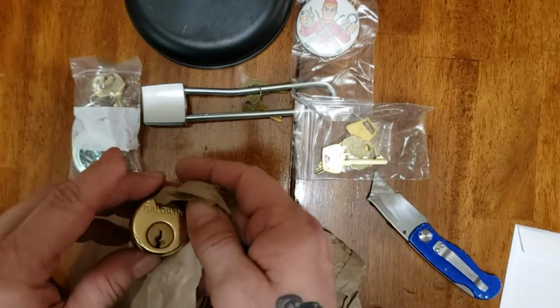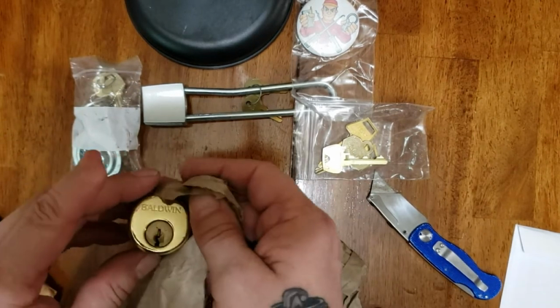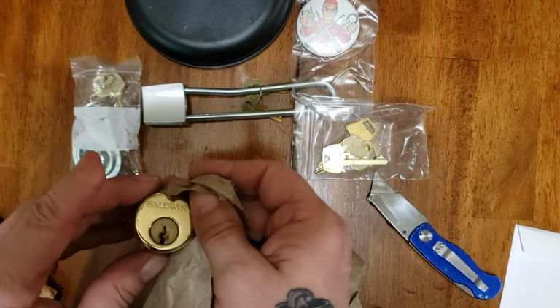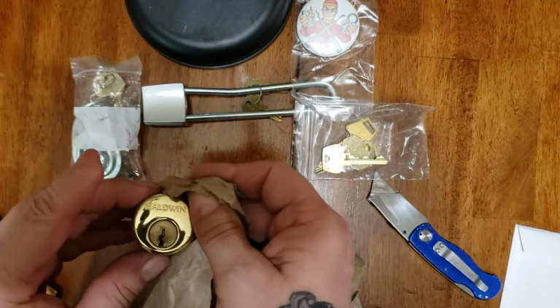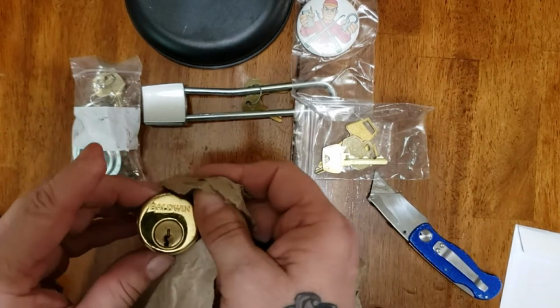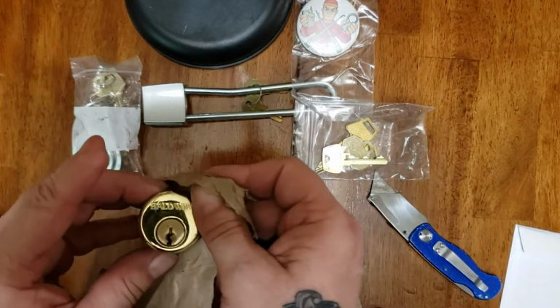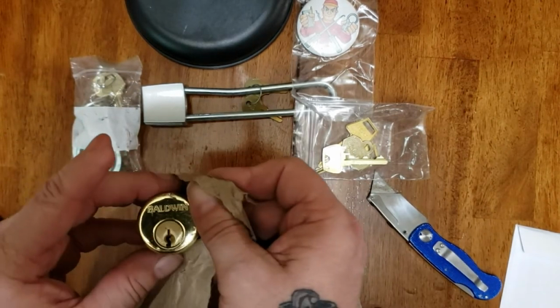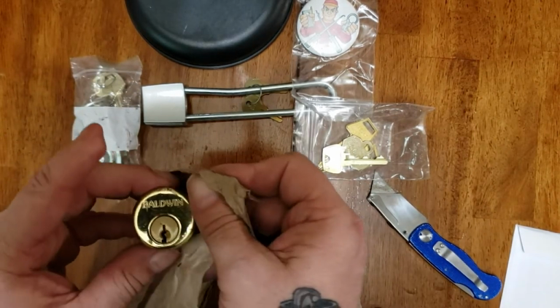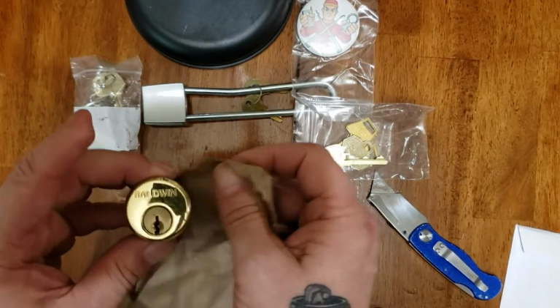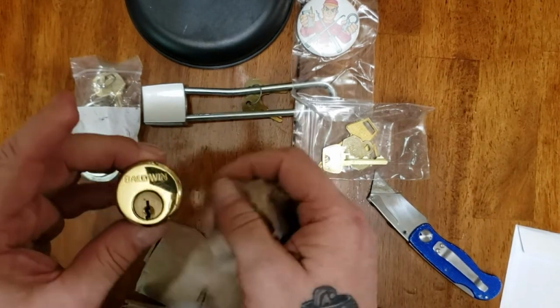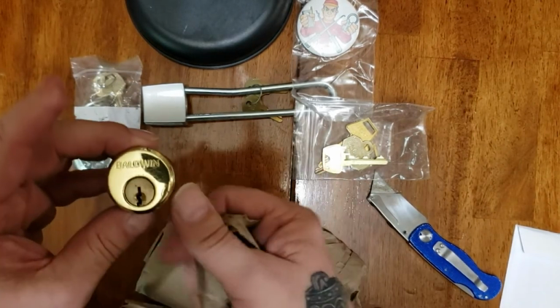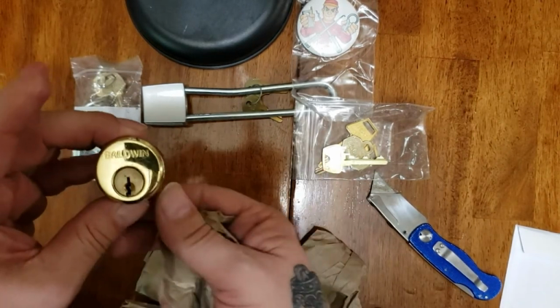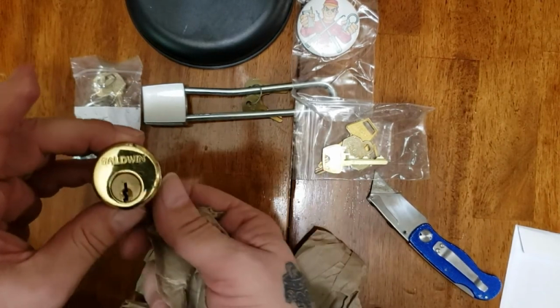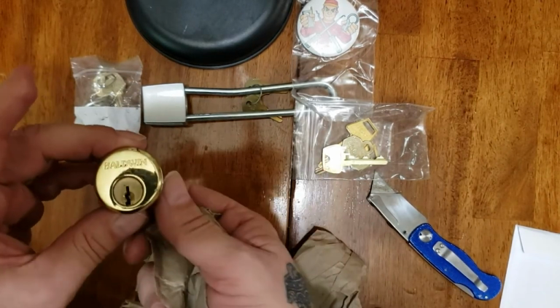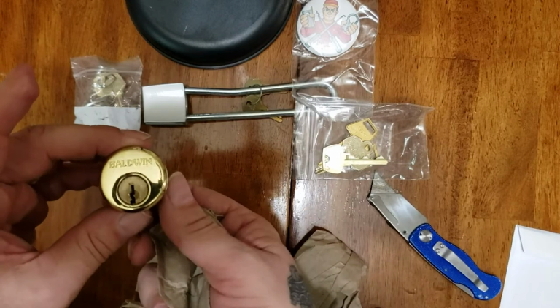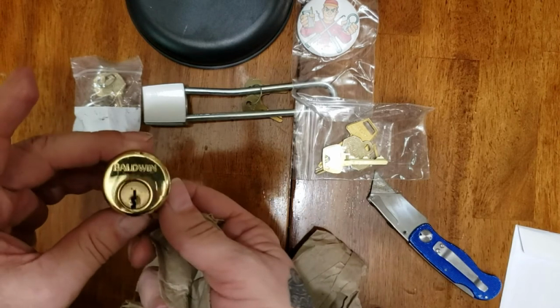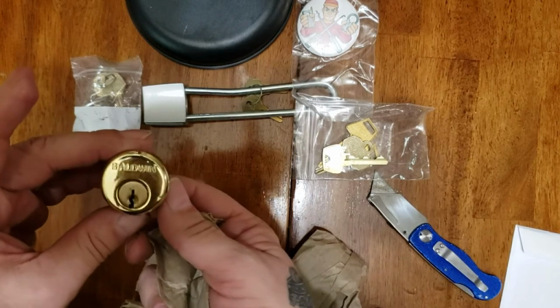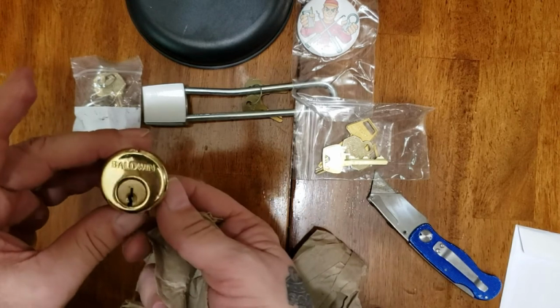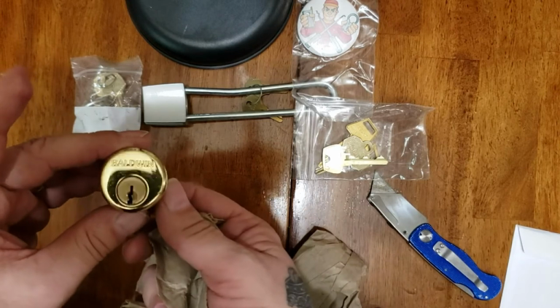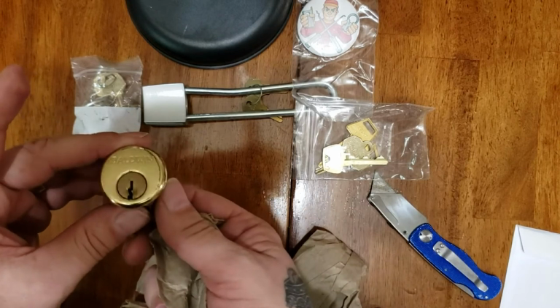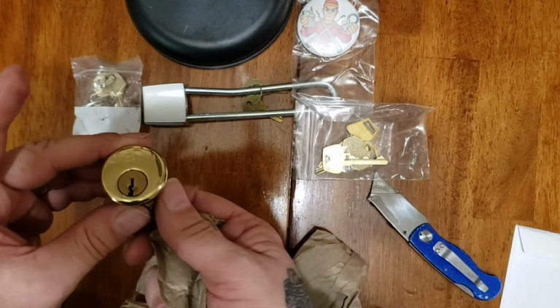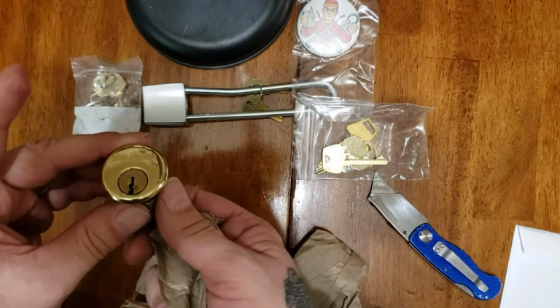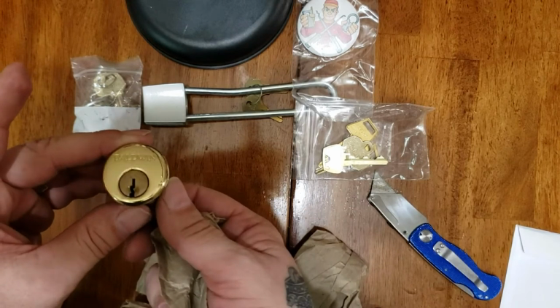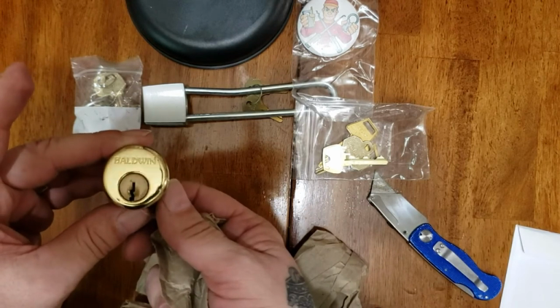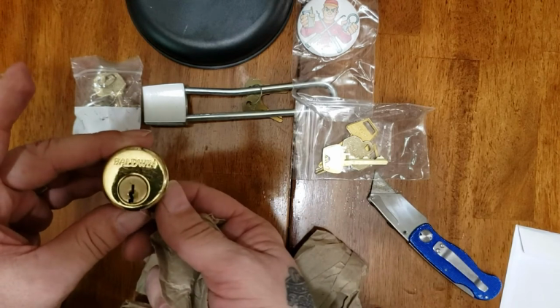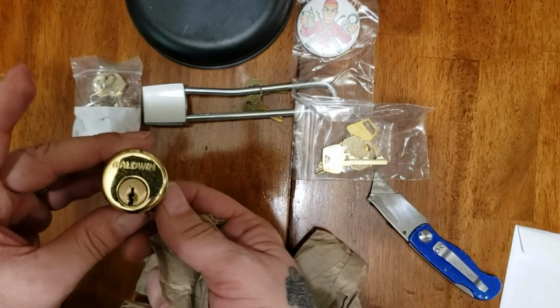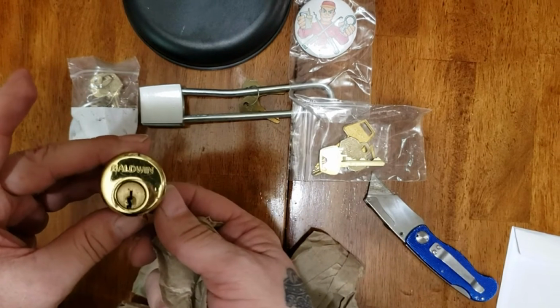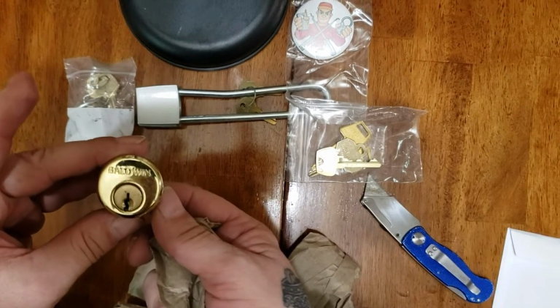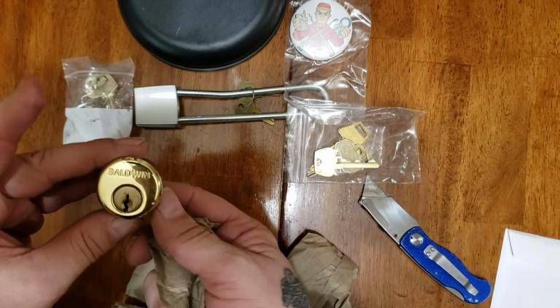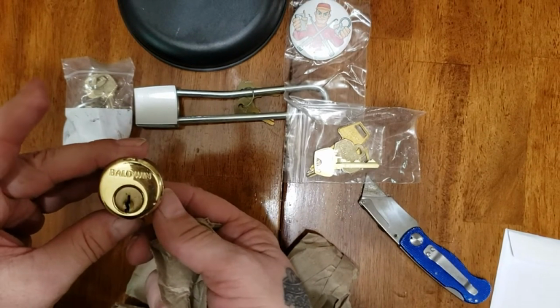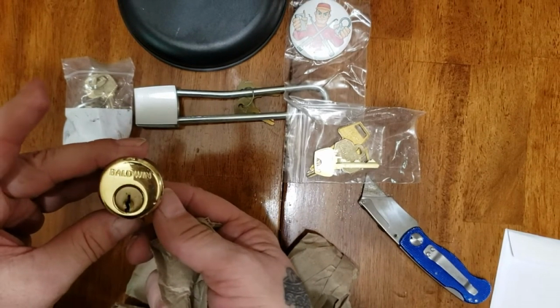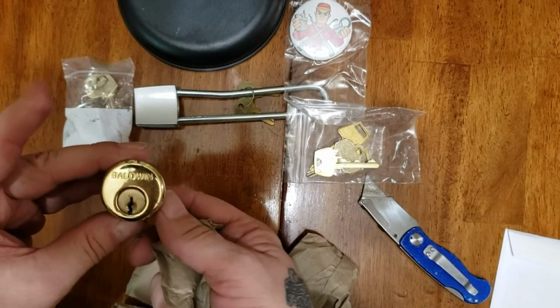My first Baldwin mortise cylinder. In fact, my first ever mortise cylinder.